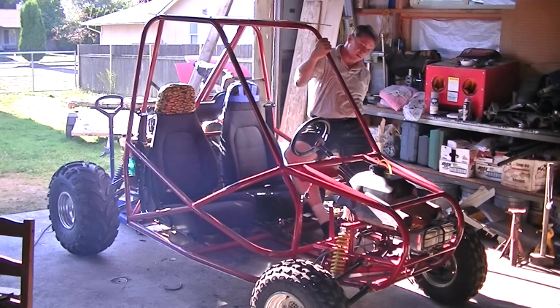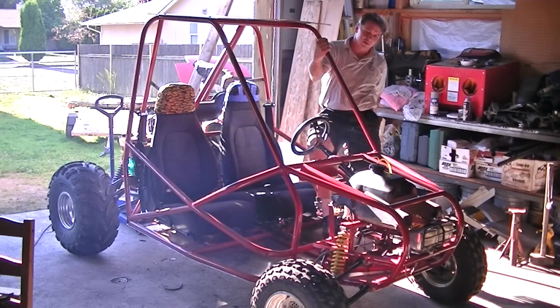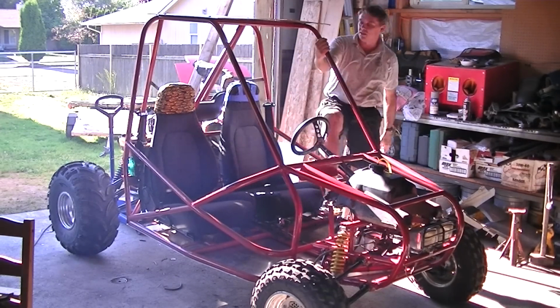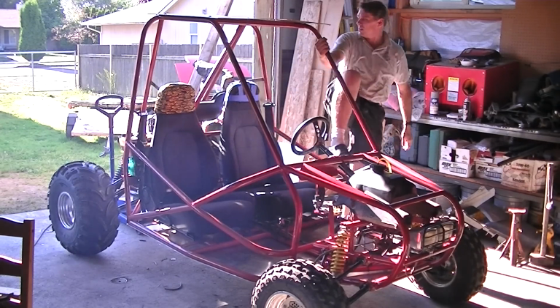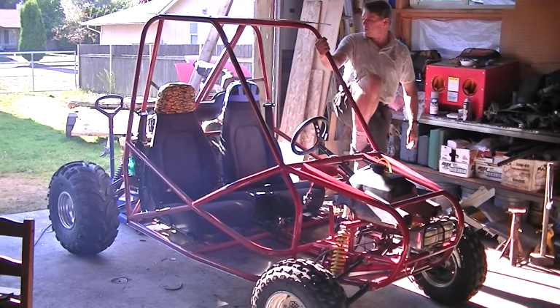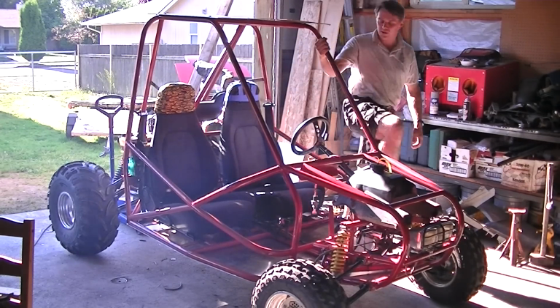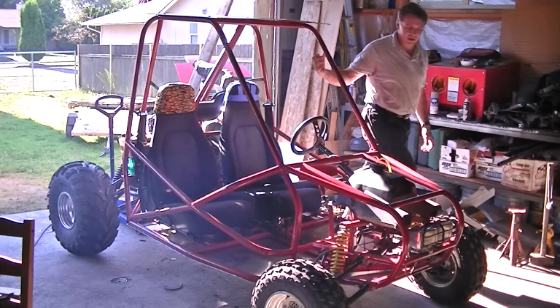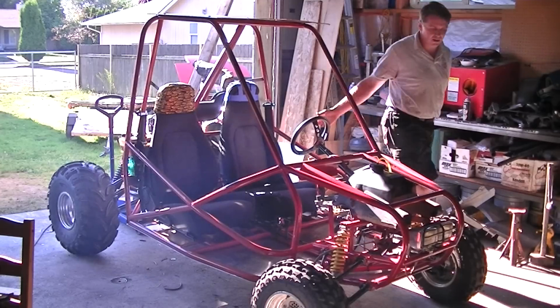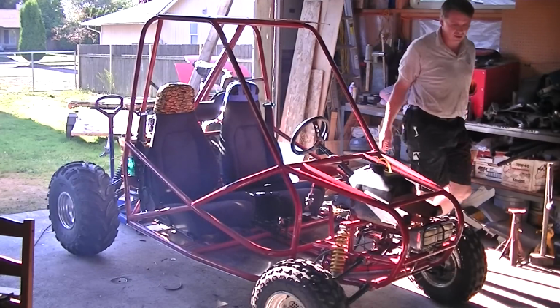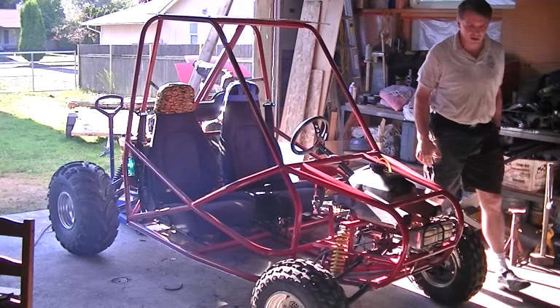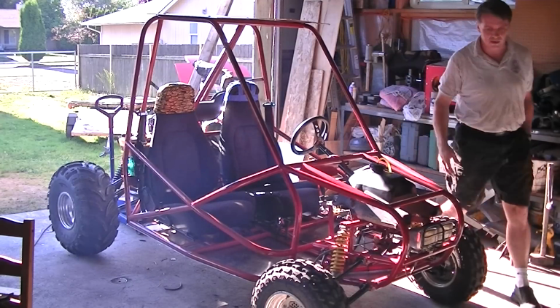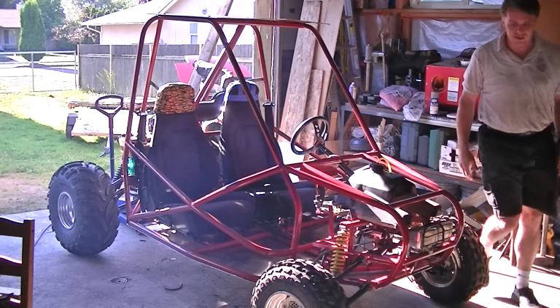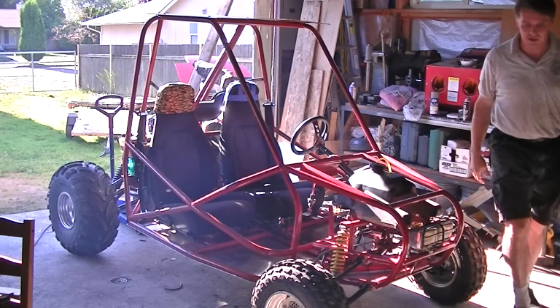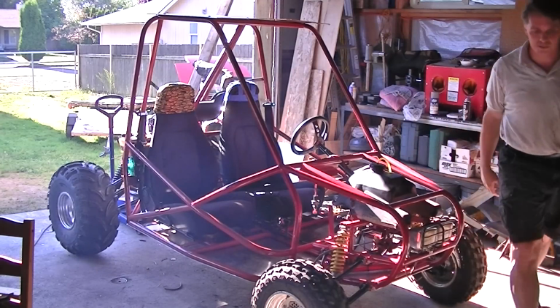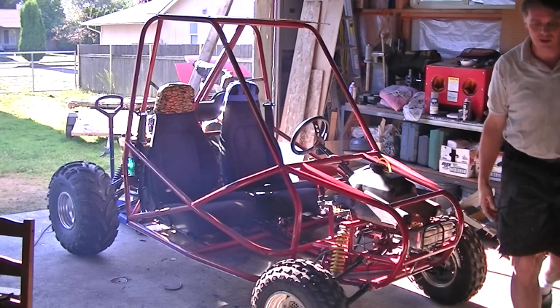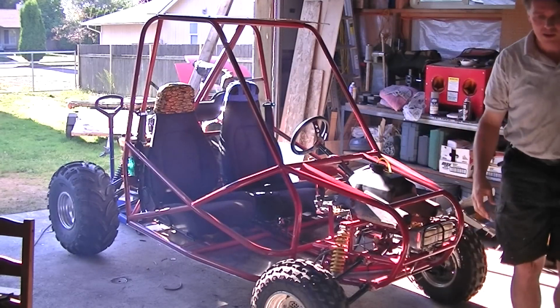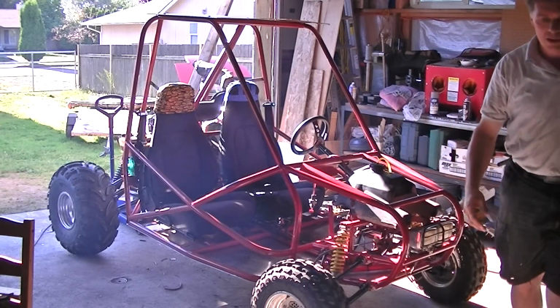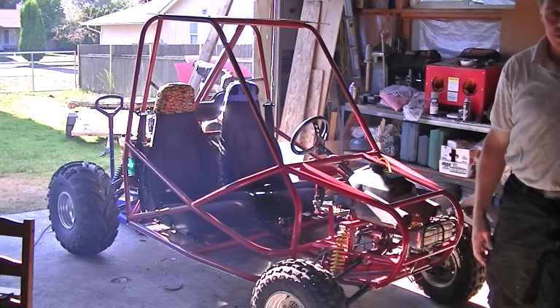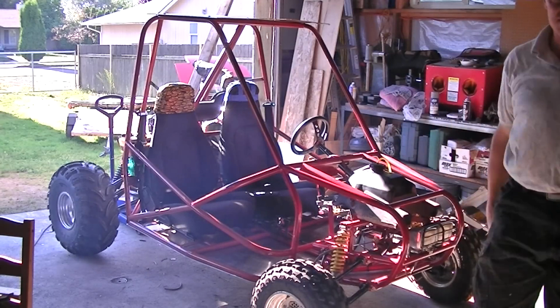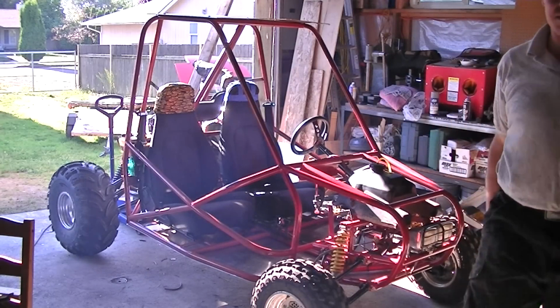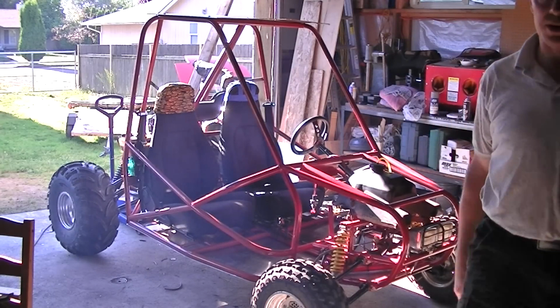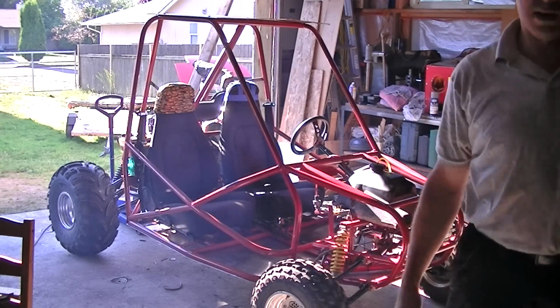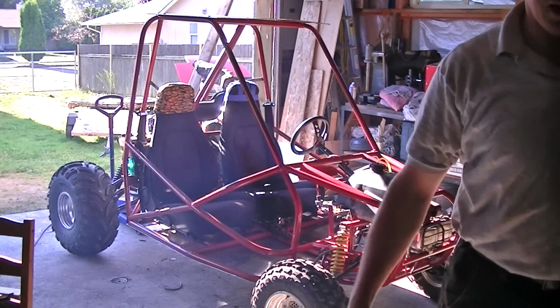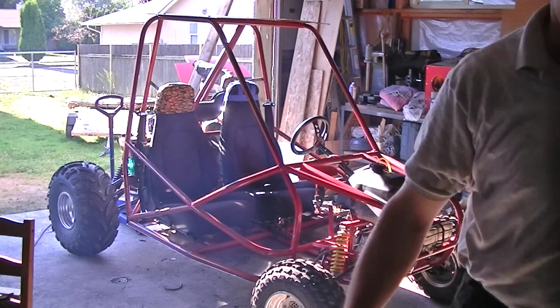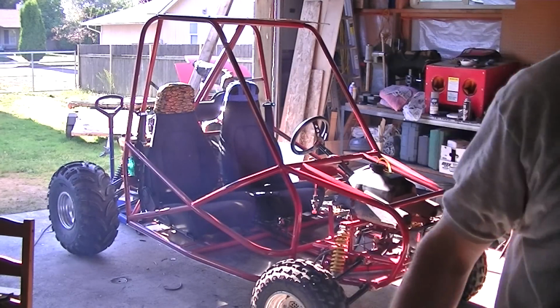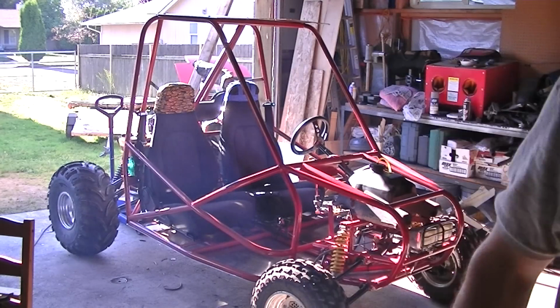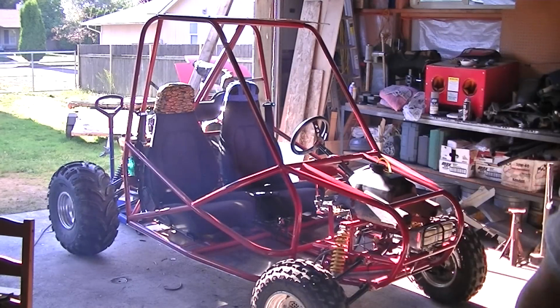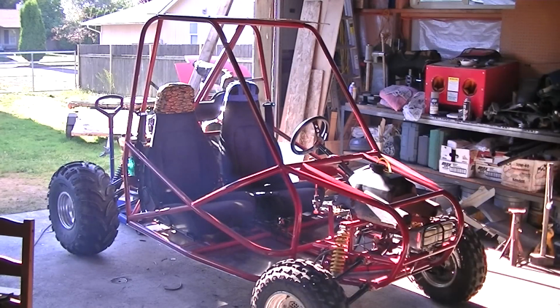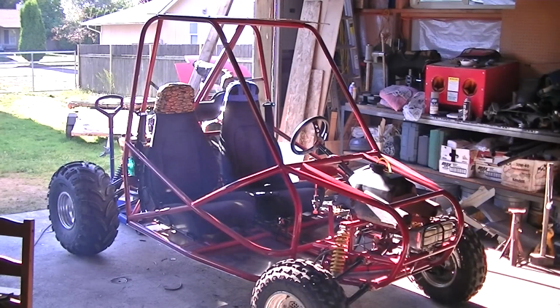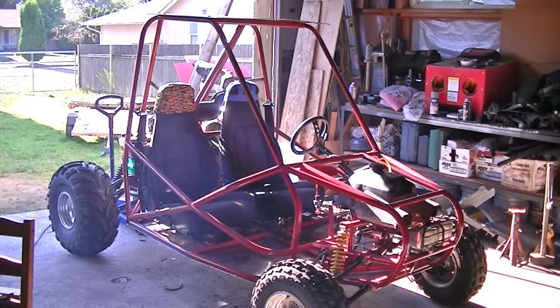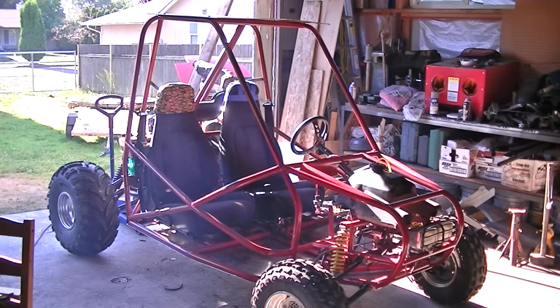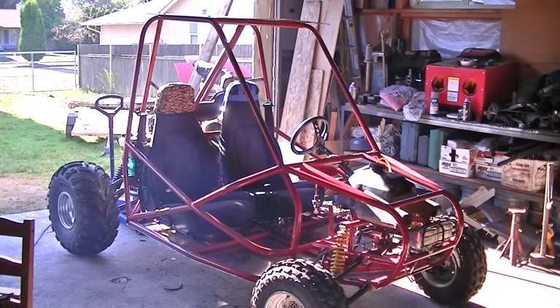It's a little smoky and it doesn't idle yet, but we're still working. Hope you like.